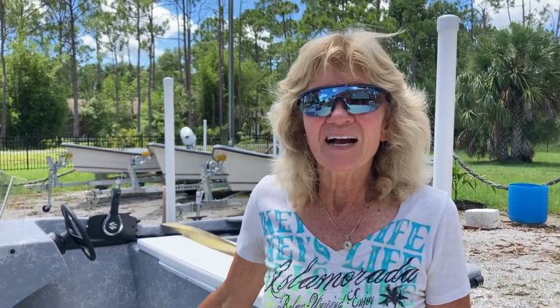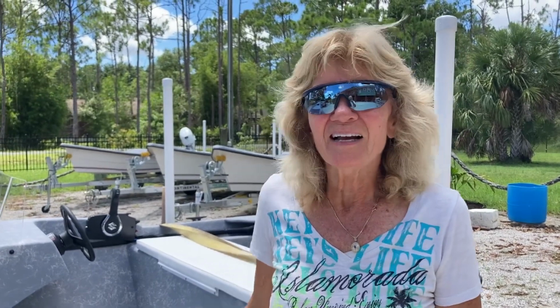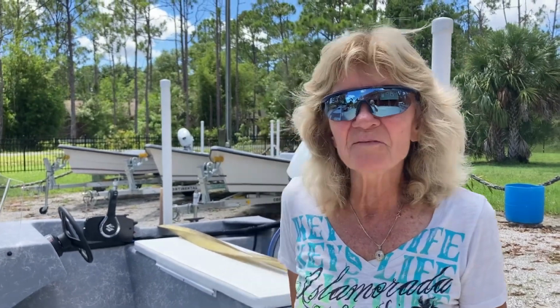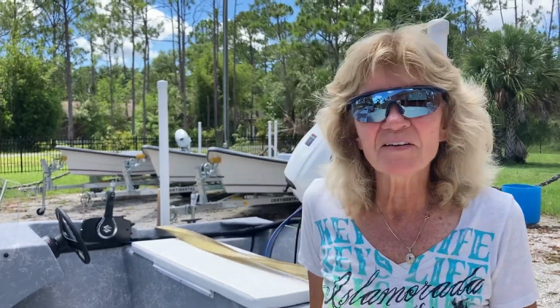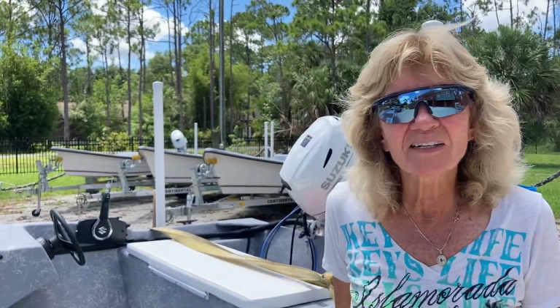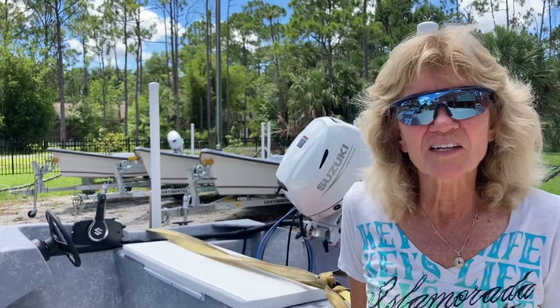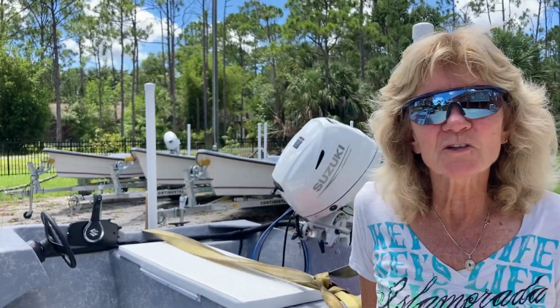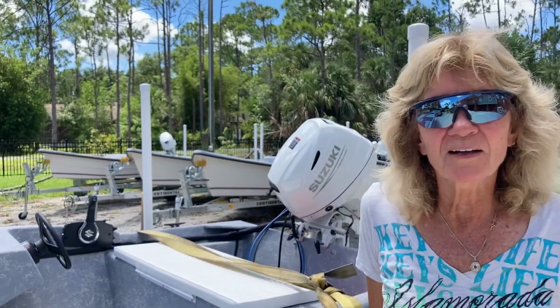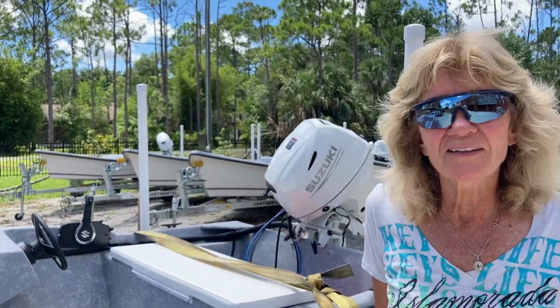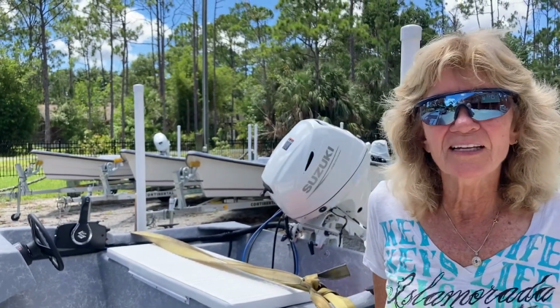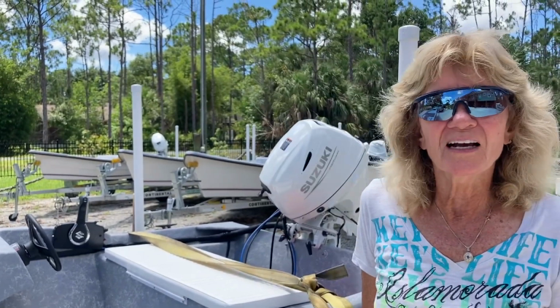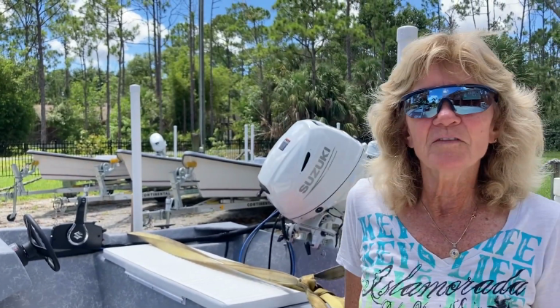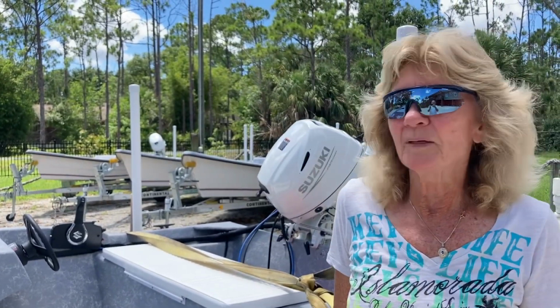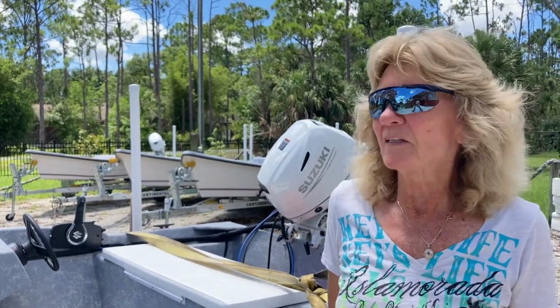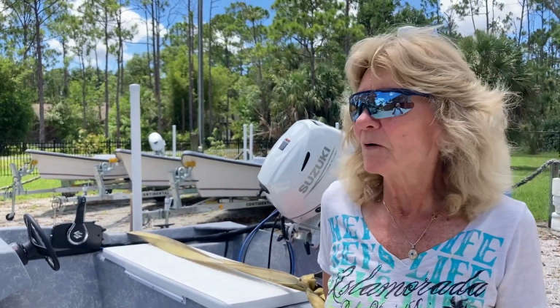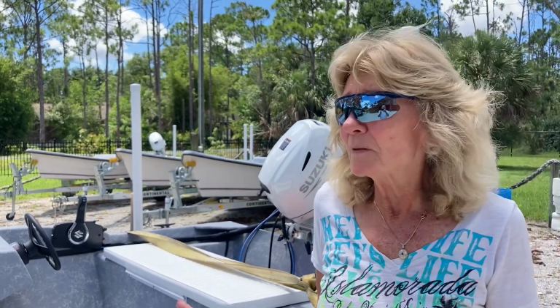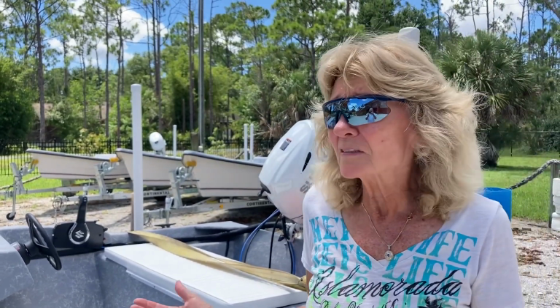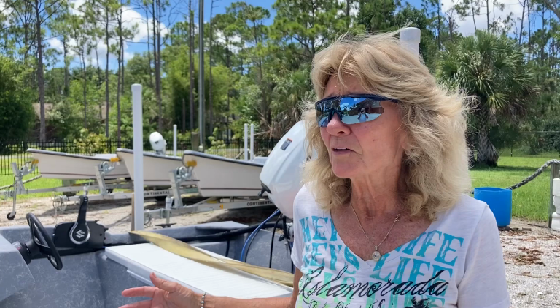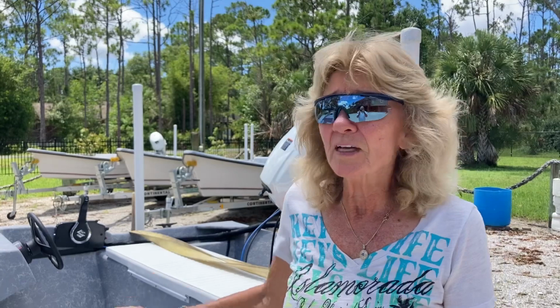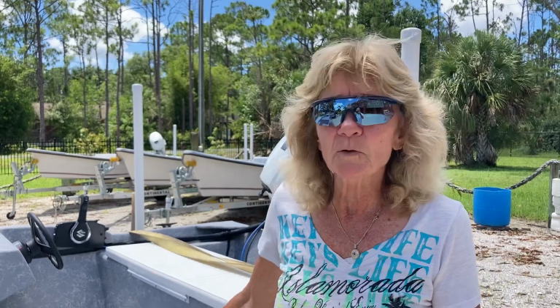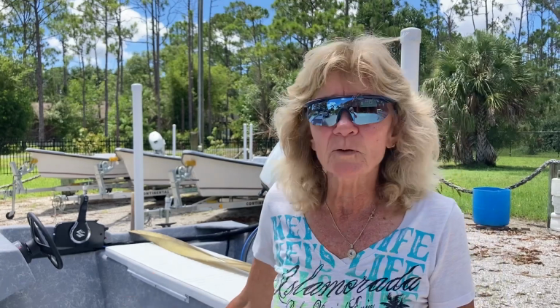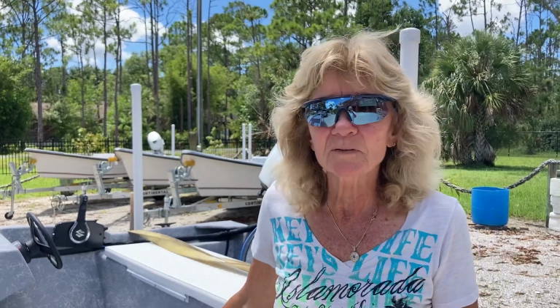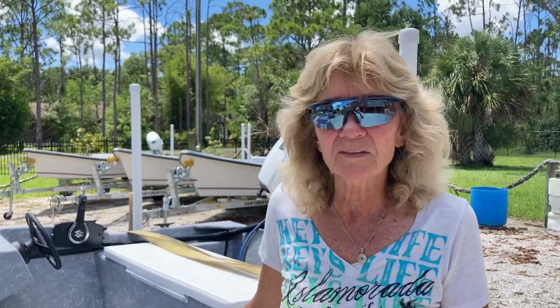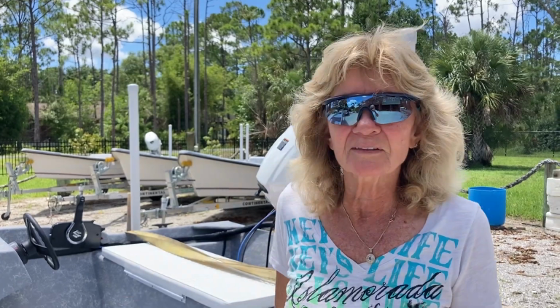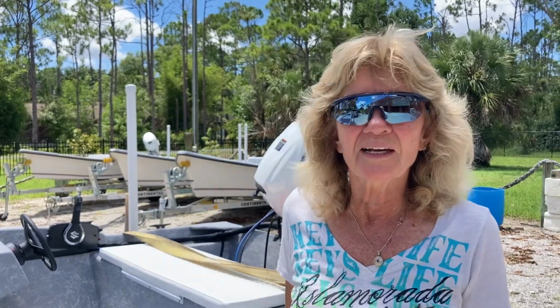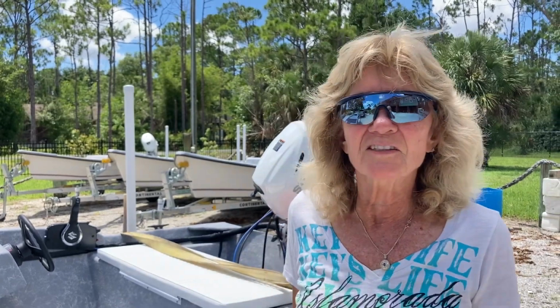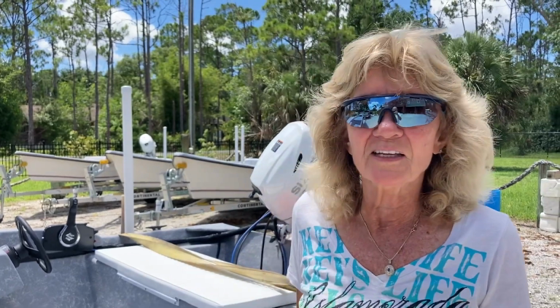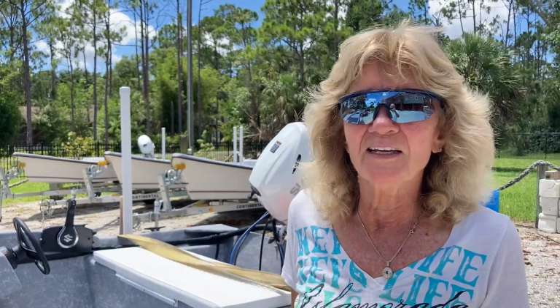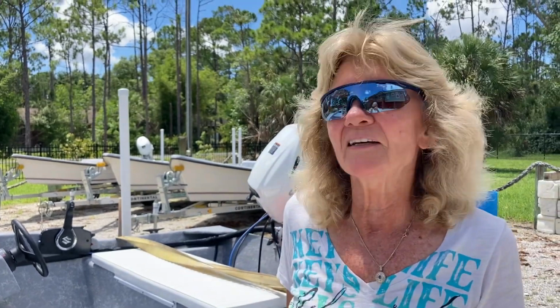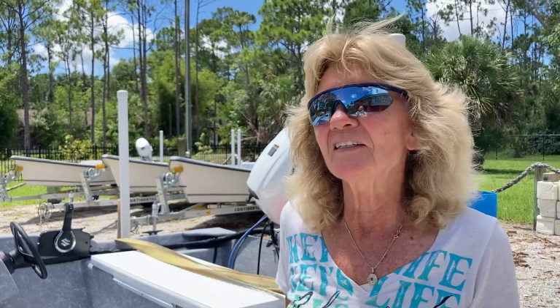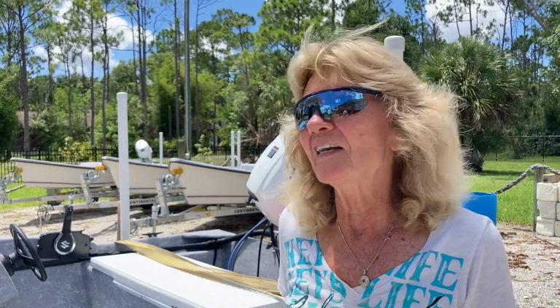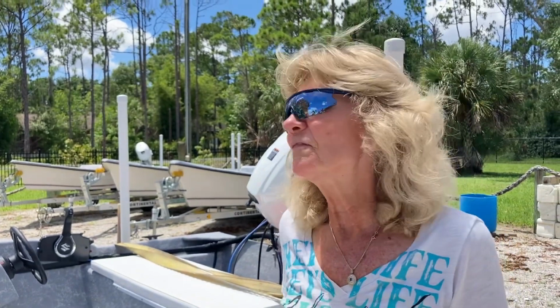Hi, I'm Vivian Esterlein, and I've been in the boat business here in Cape Coral since 1985.